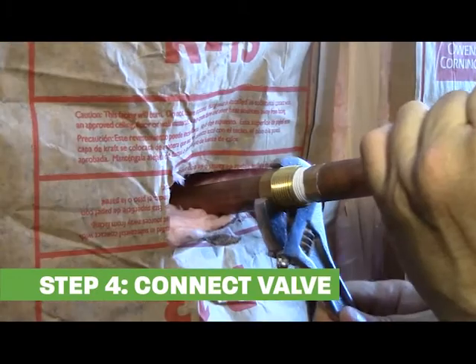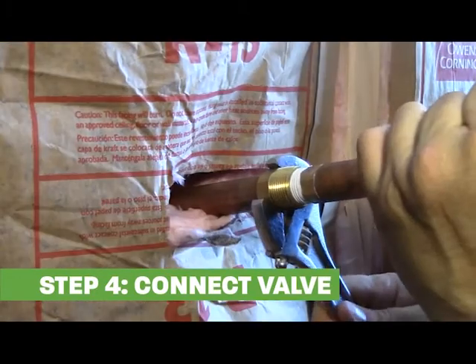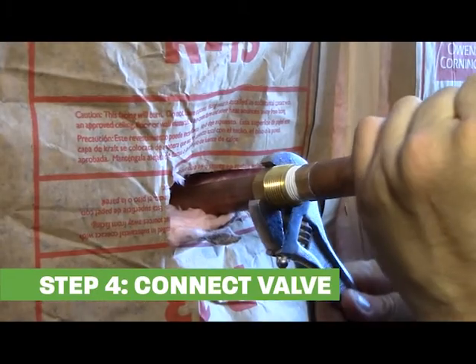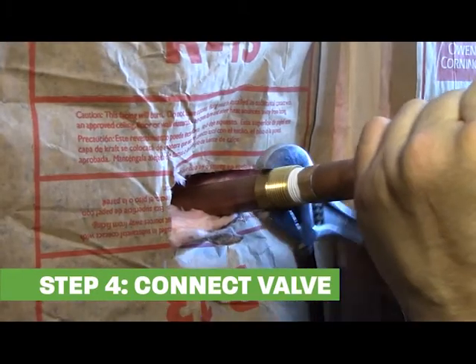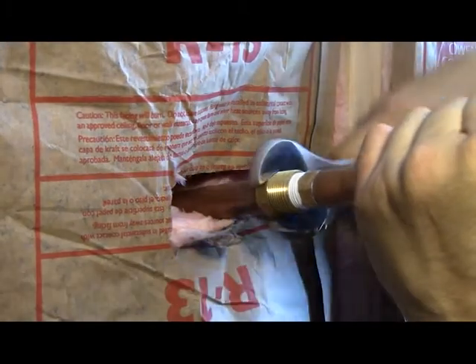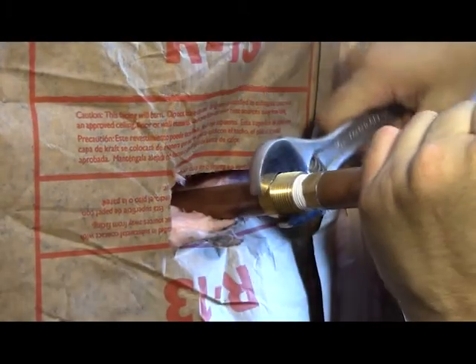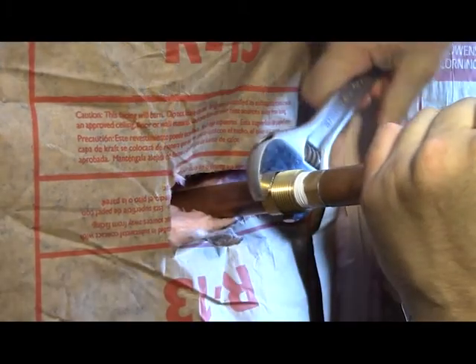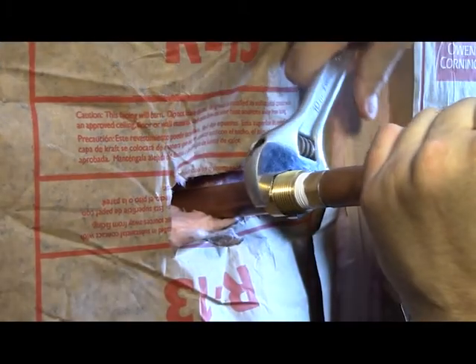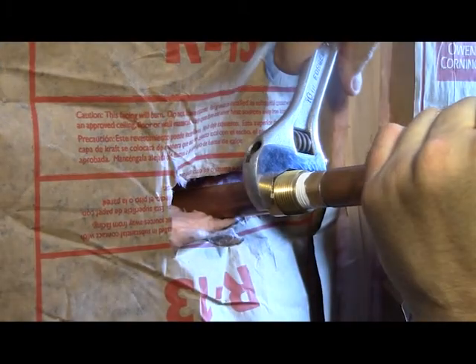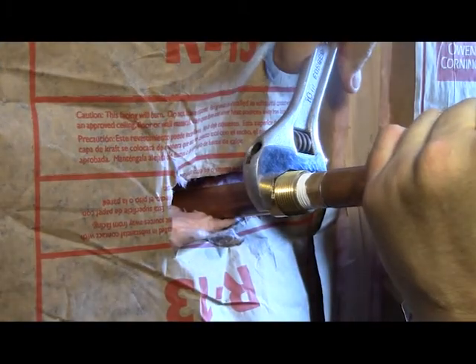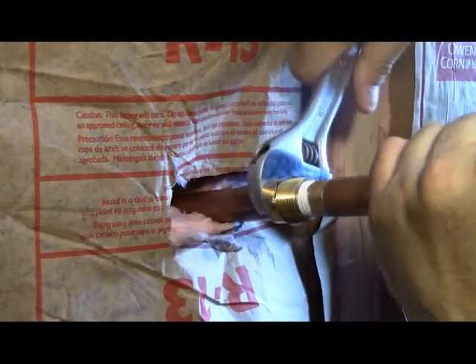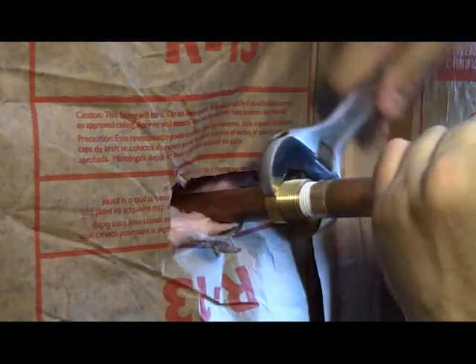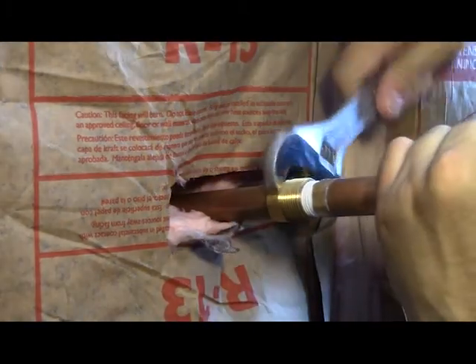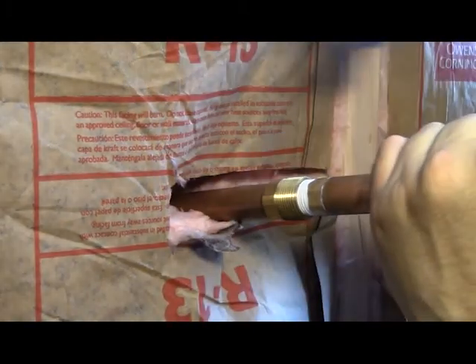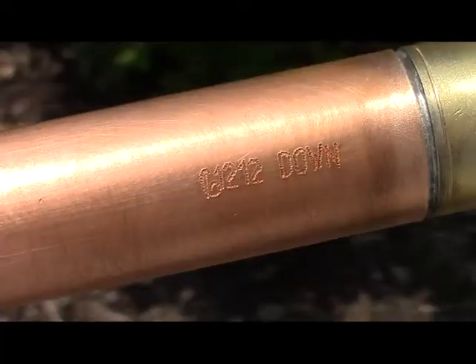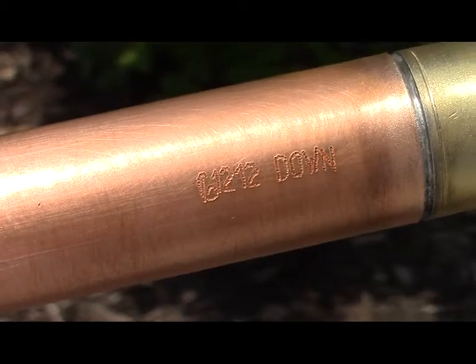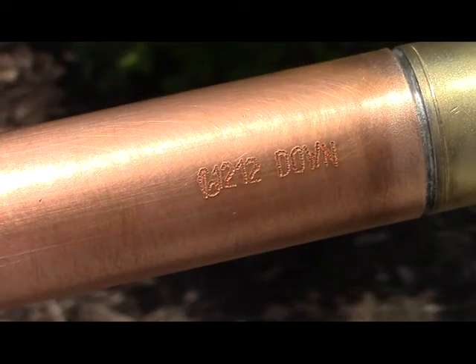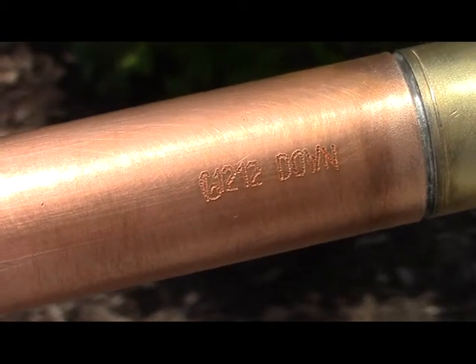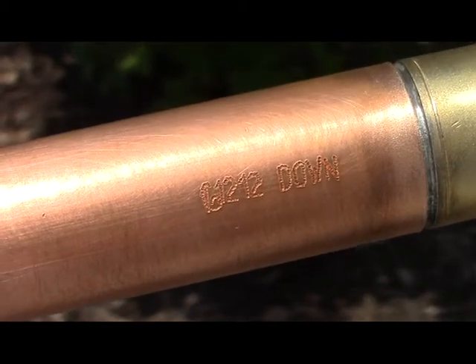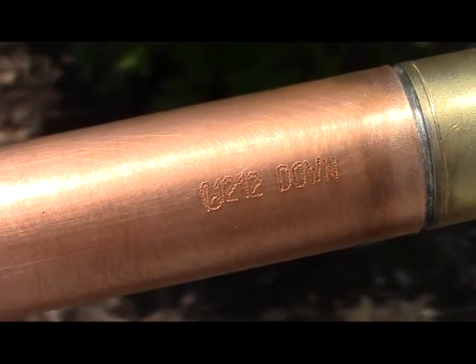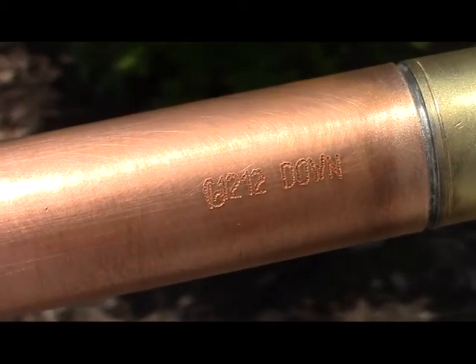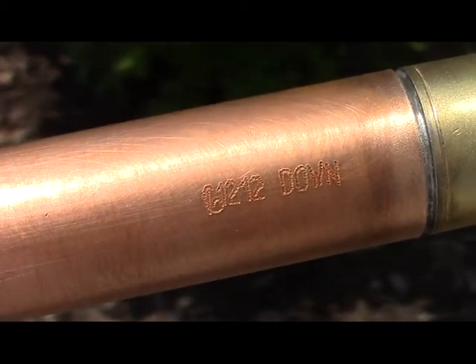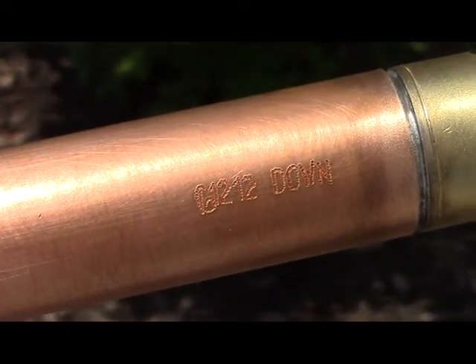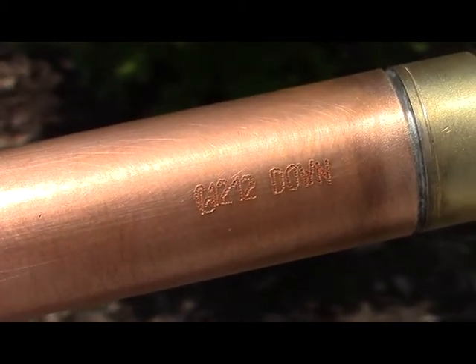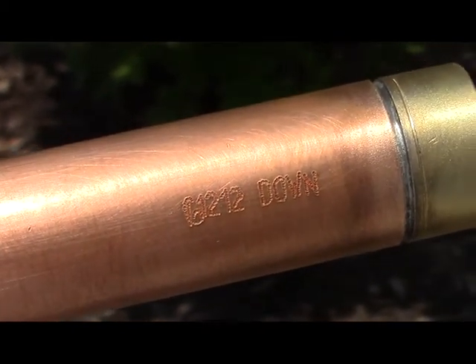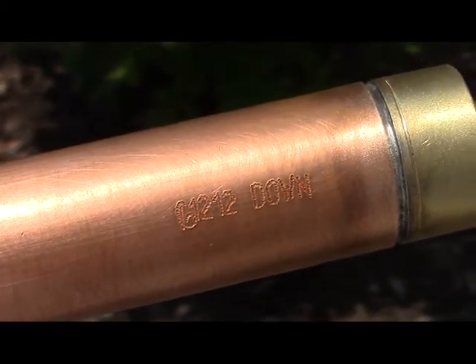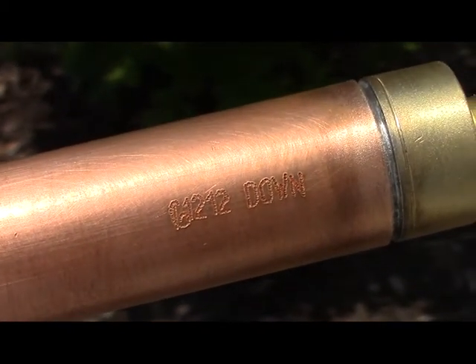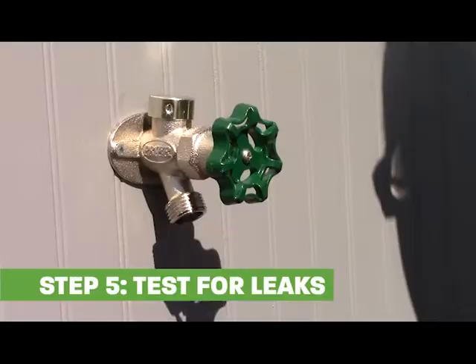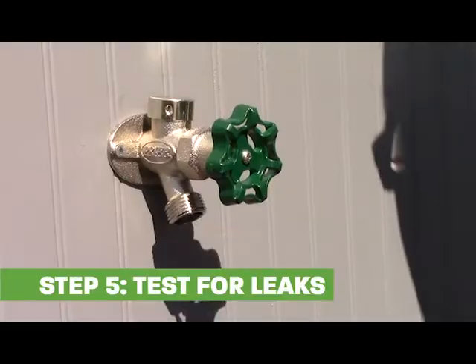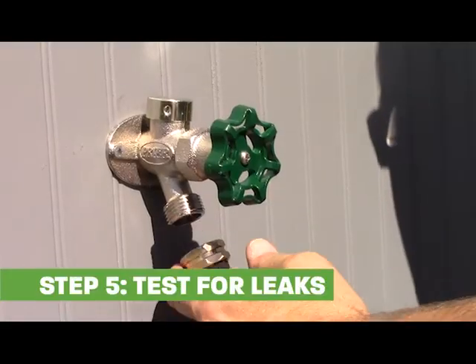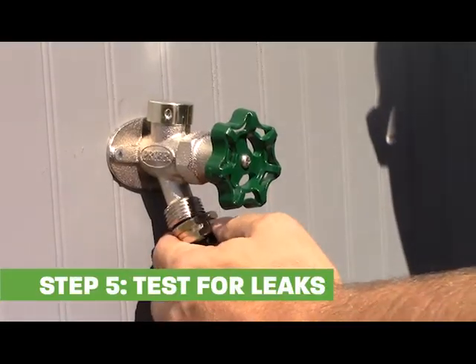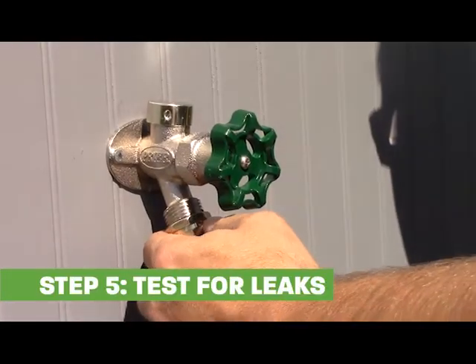When threading, hand tighten and then secure with a wrench until the alignment mark is facing down. To test for leaks,